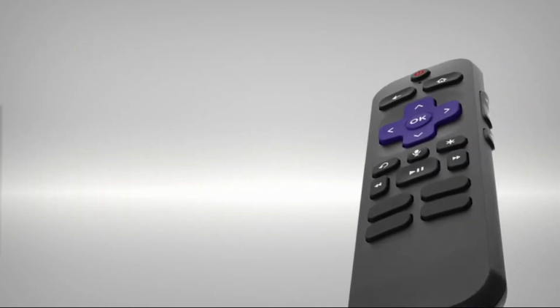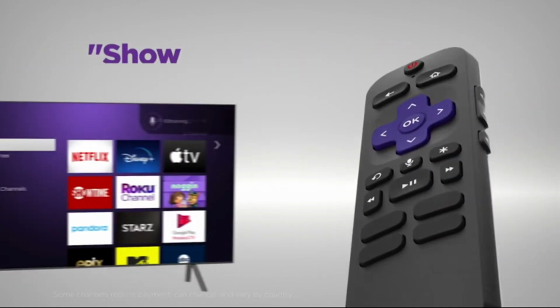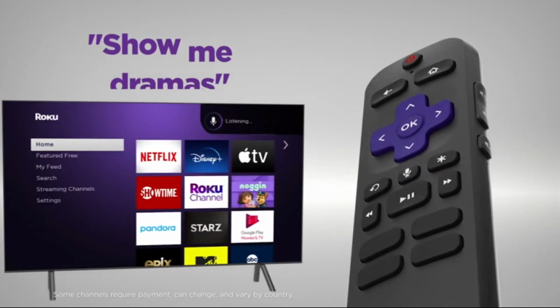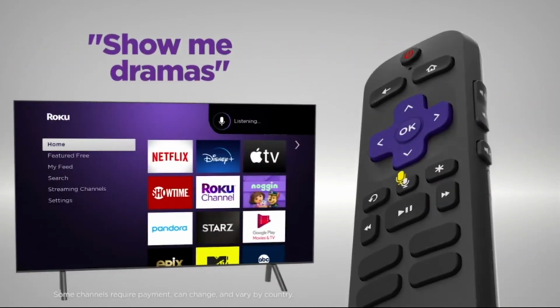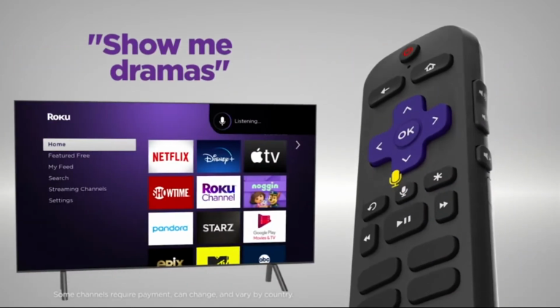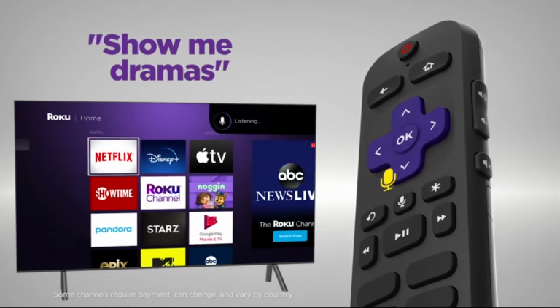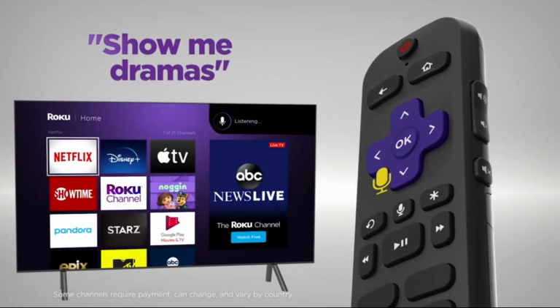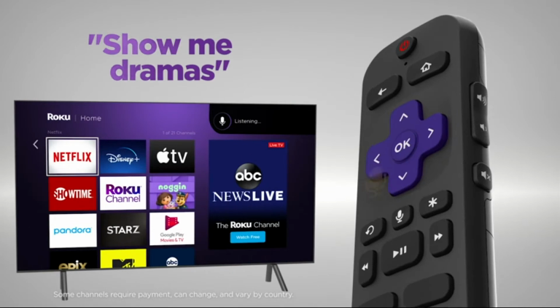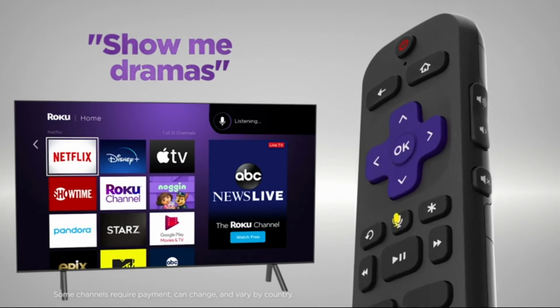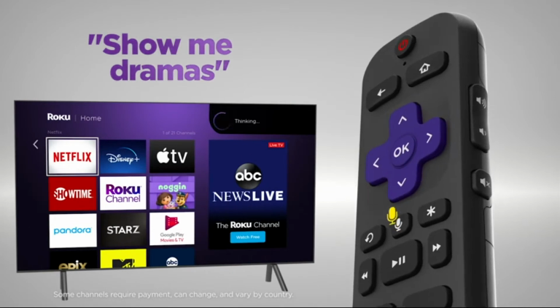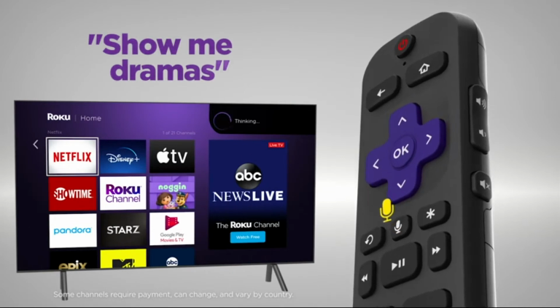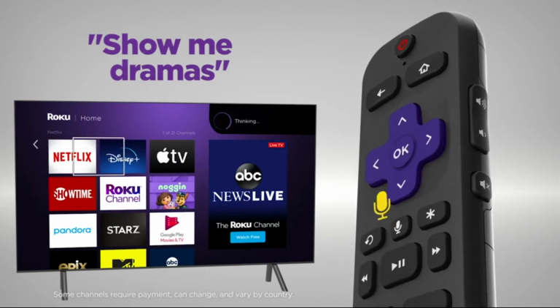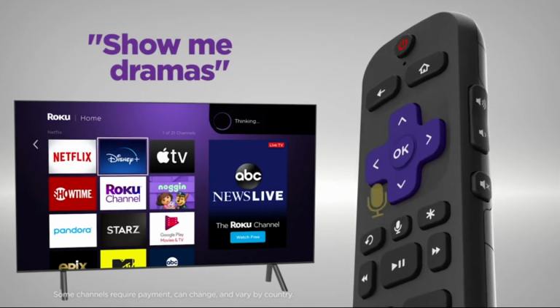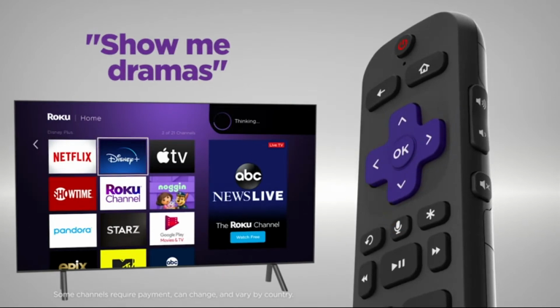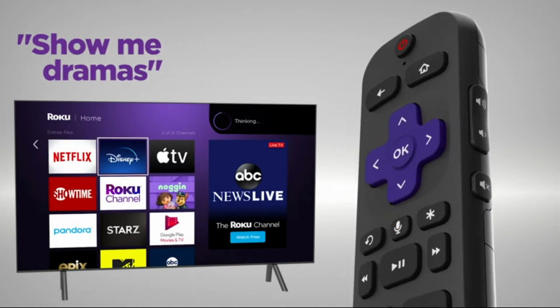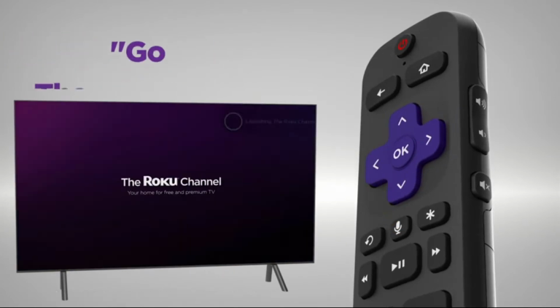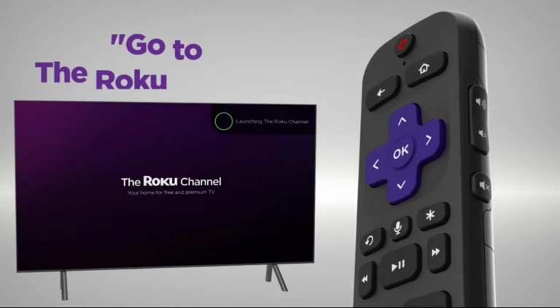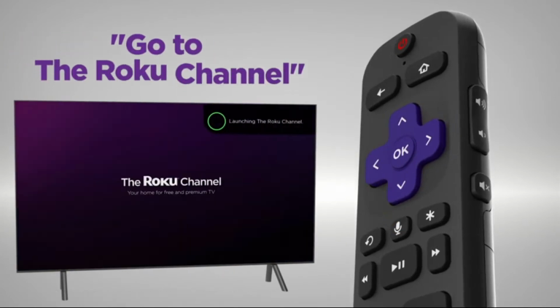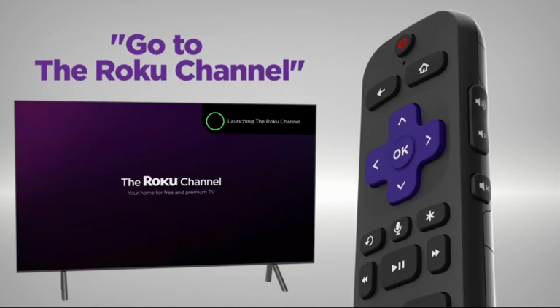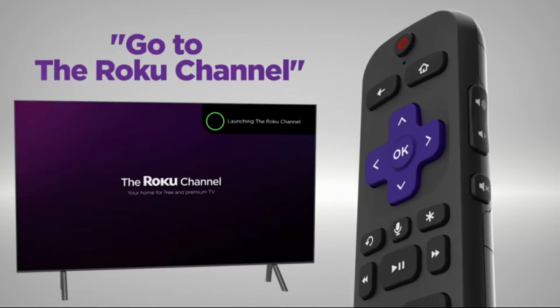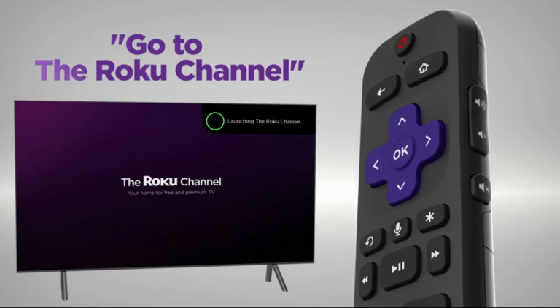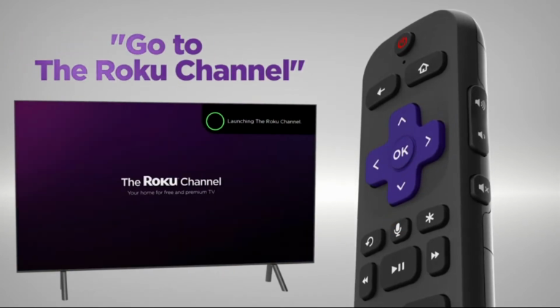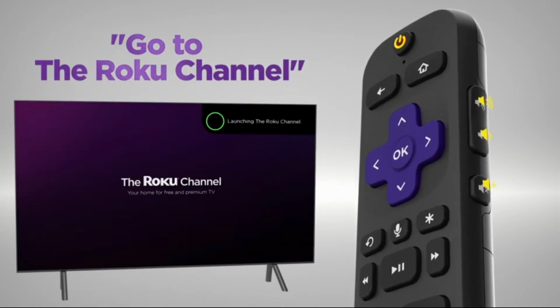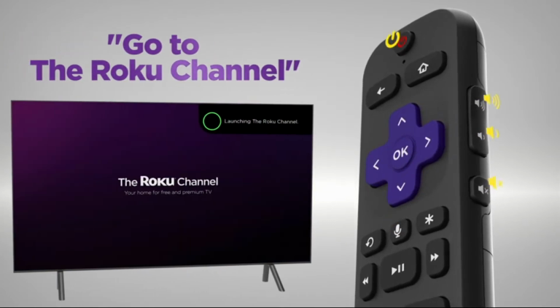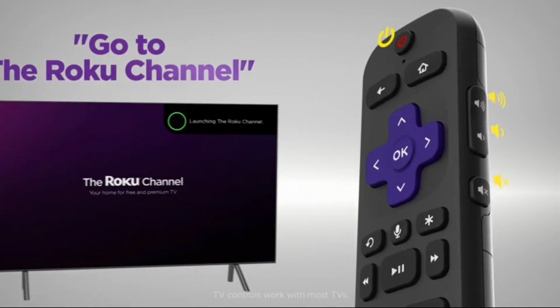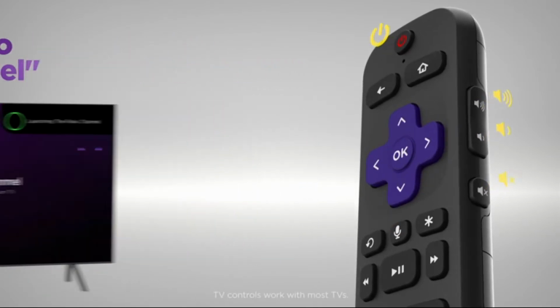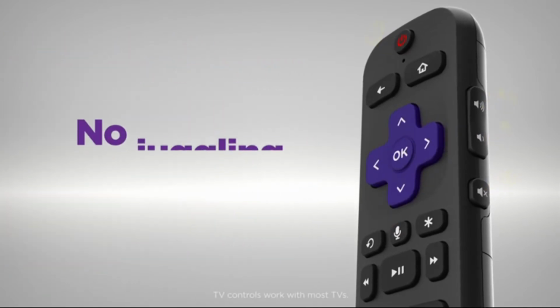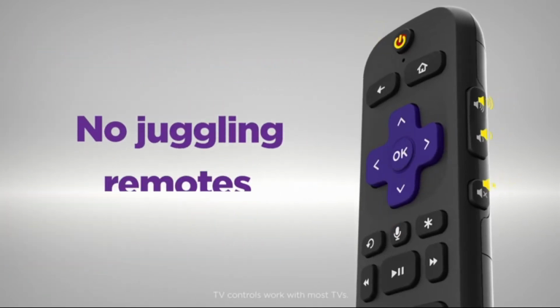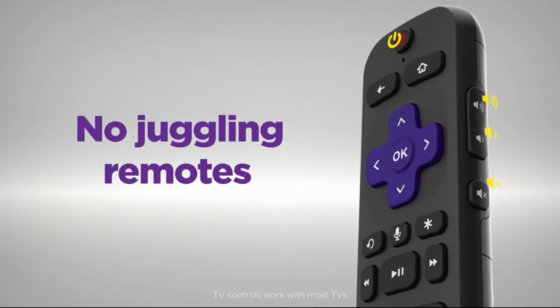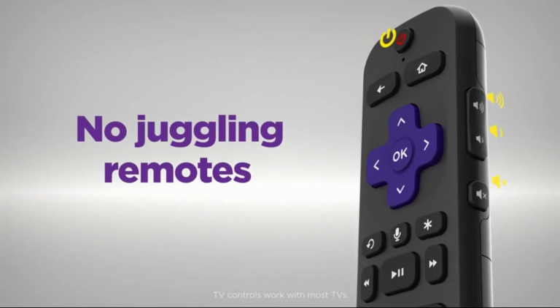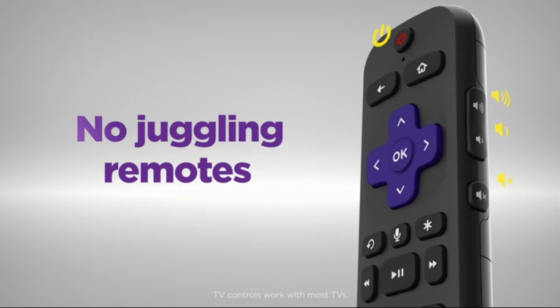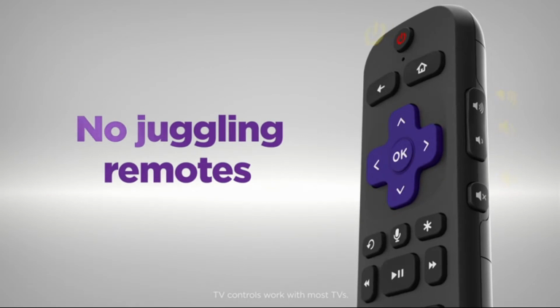Use the voice remote to search for entertainment. Quickly launch channels and control your TV's power and volume.